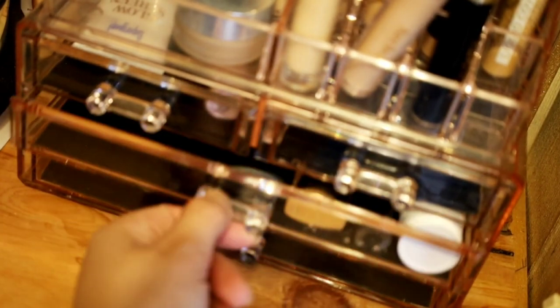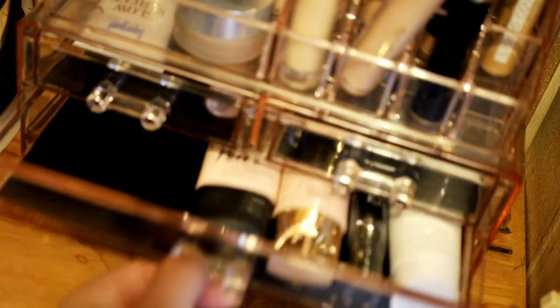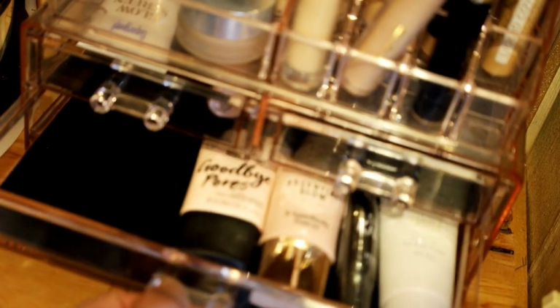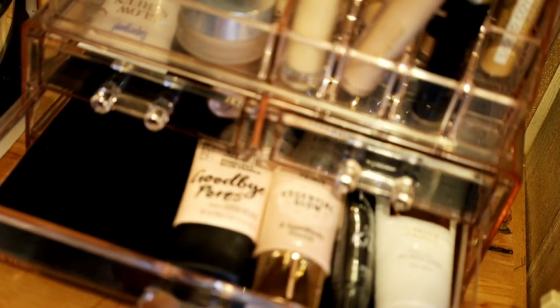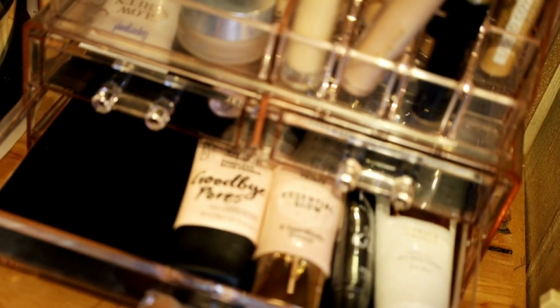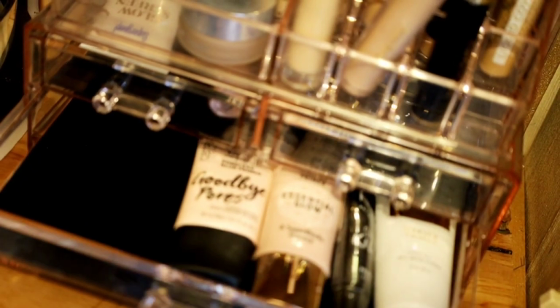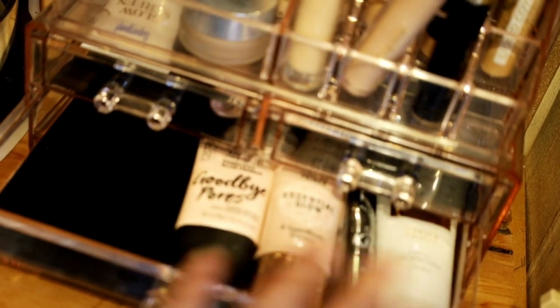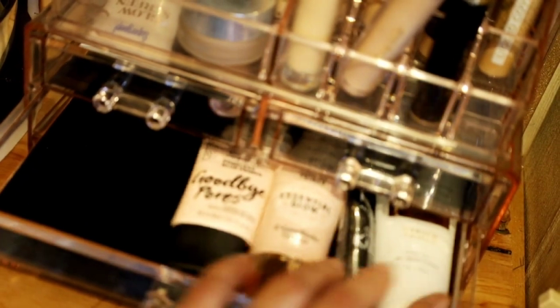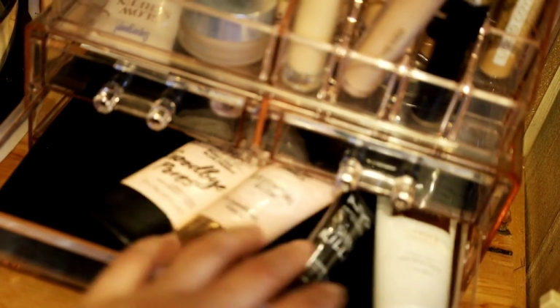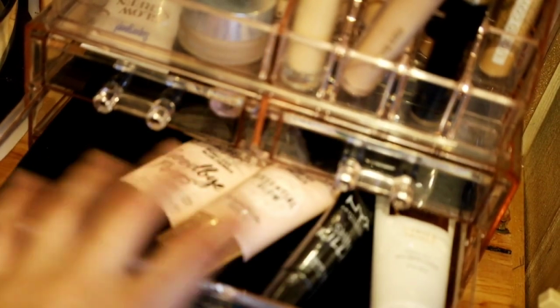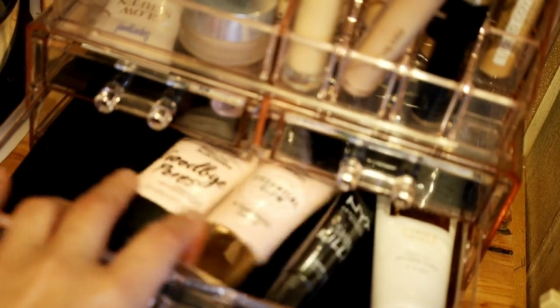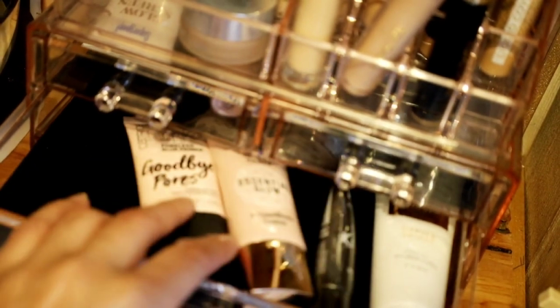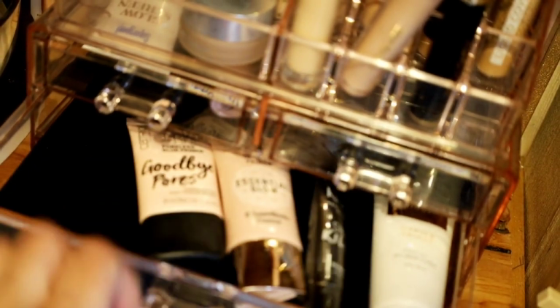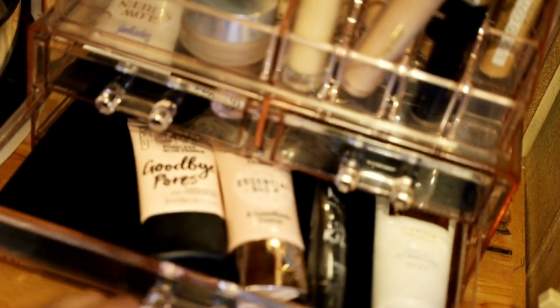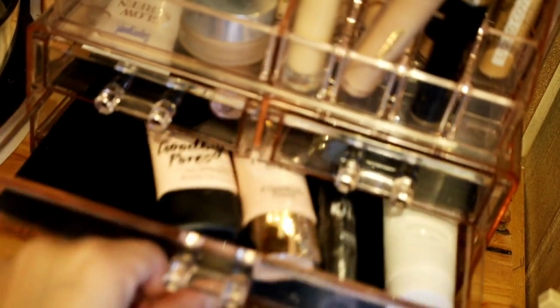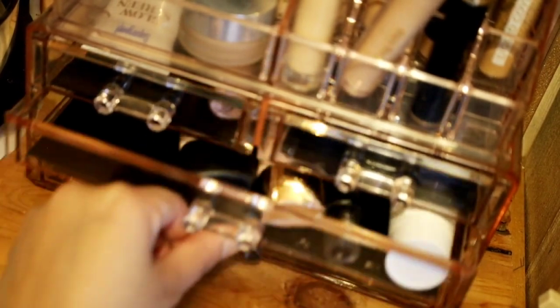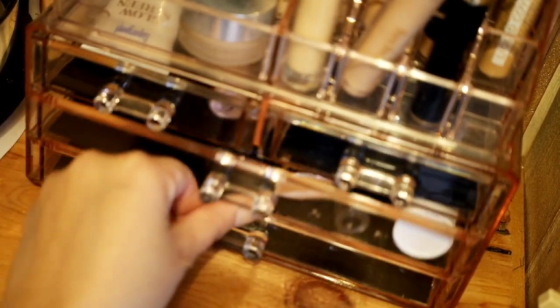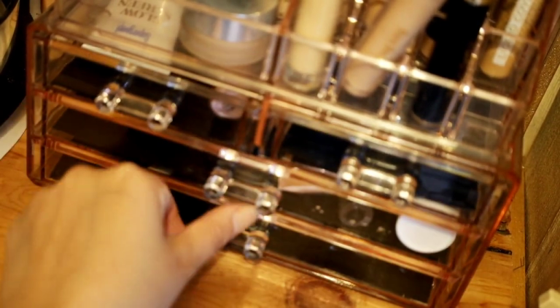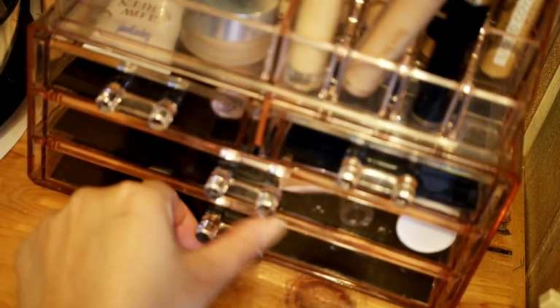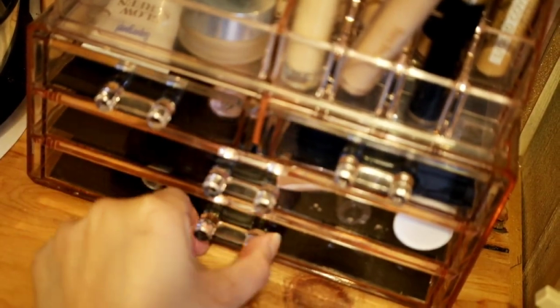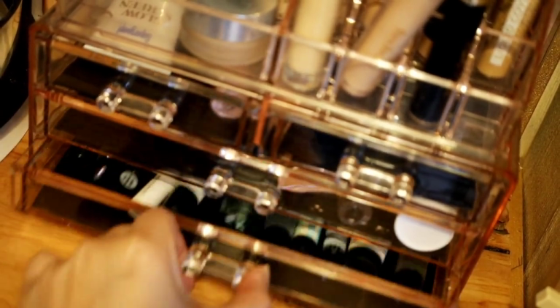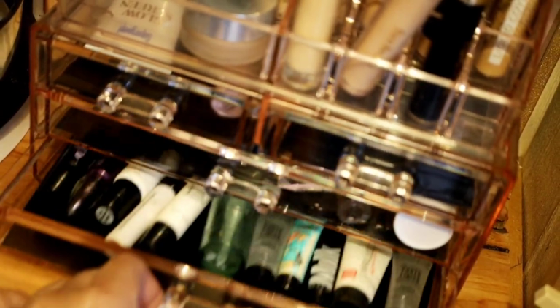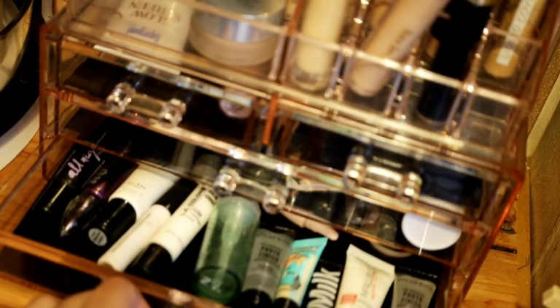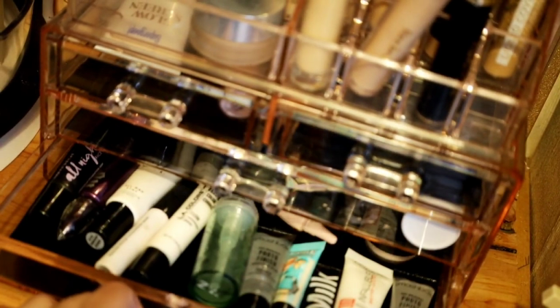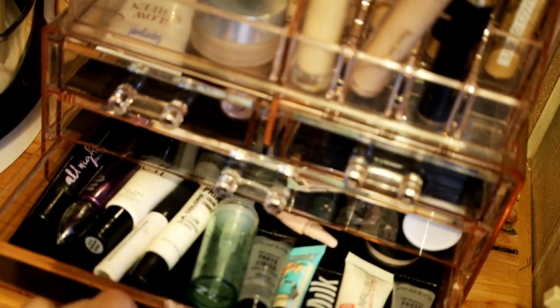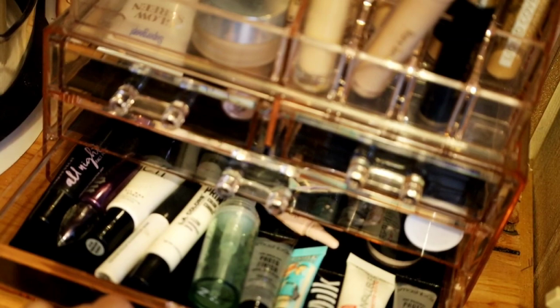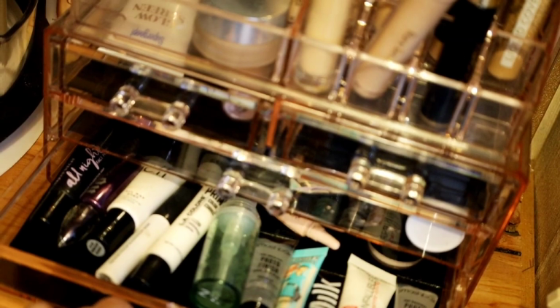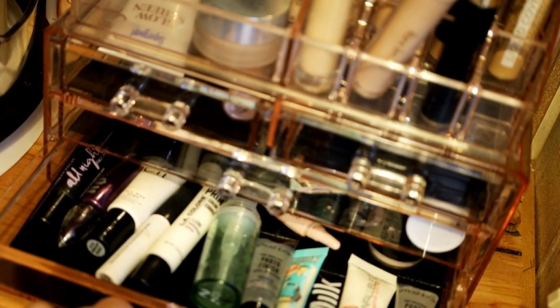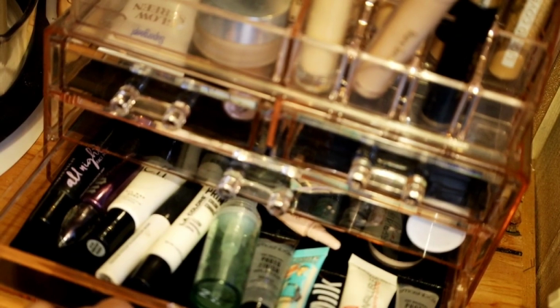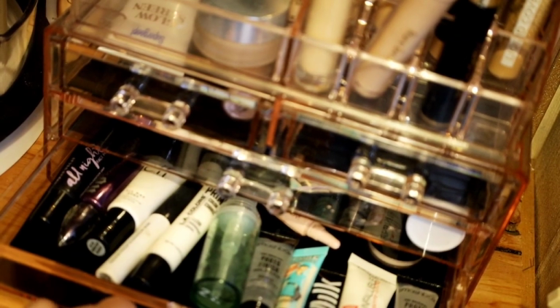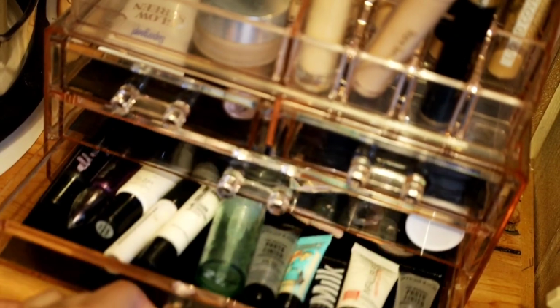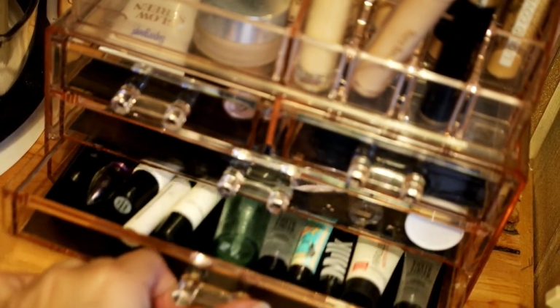Here I have all of my concealers all in one place, and then I also have some liquid highlighting products. And here I have a bunch of primers as well — a bunch of mini primers.